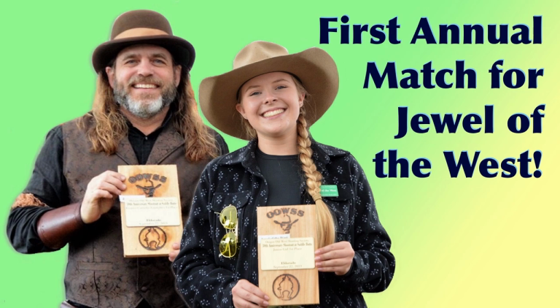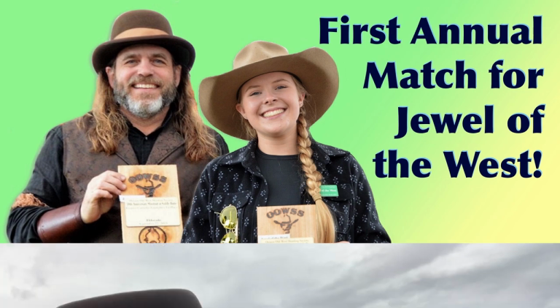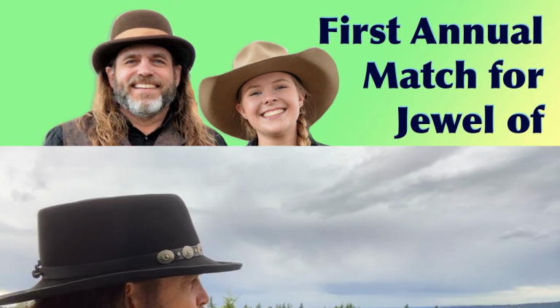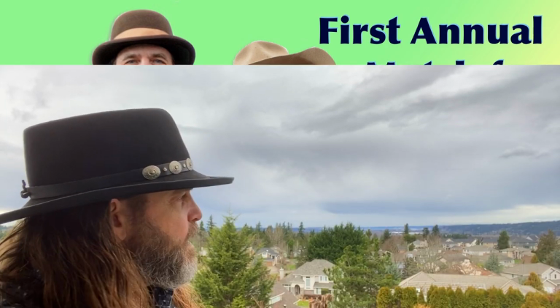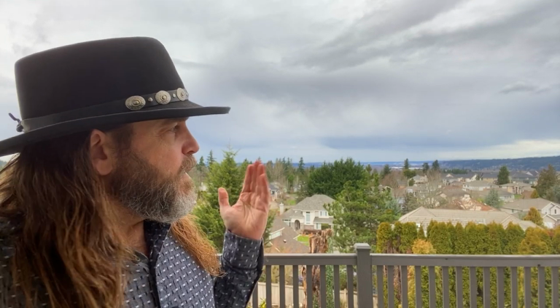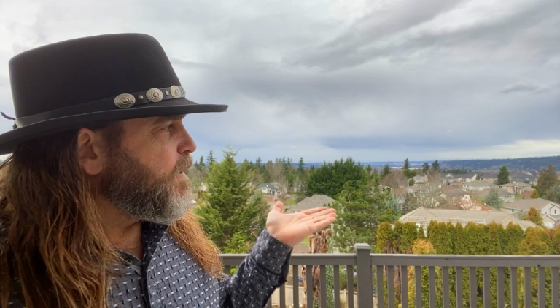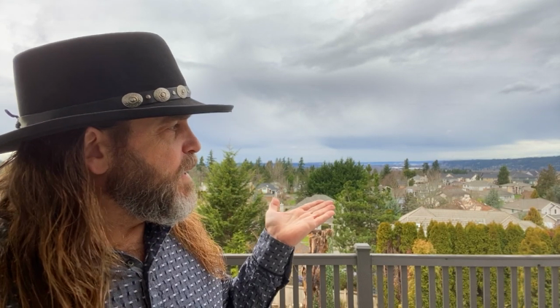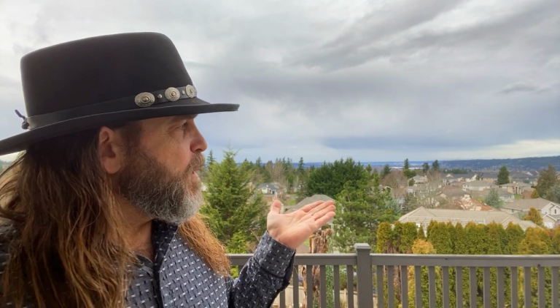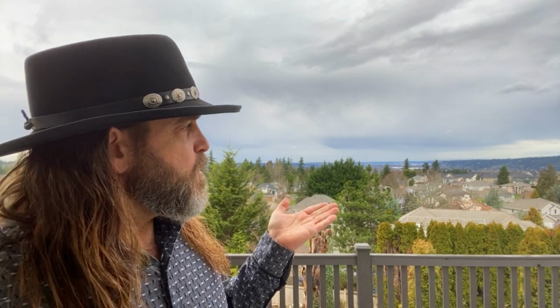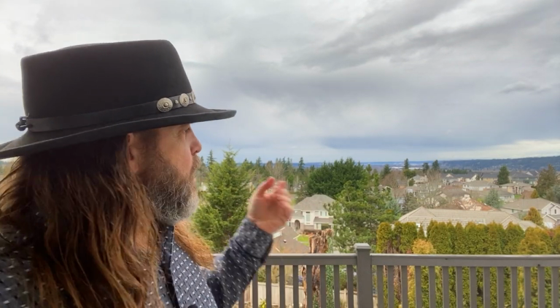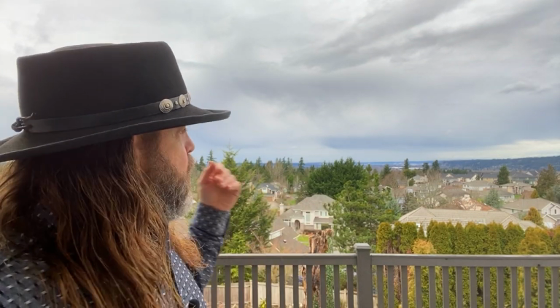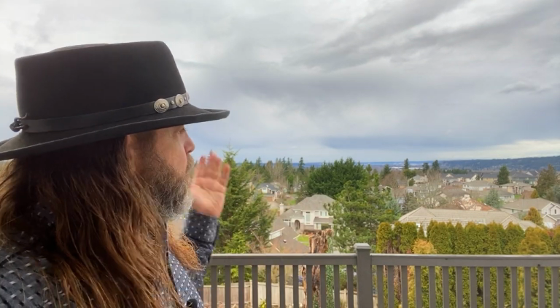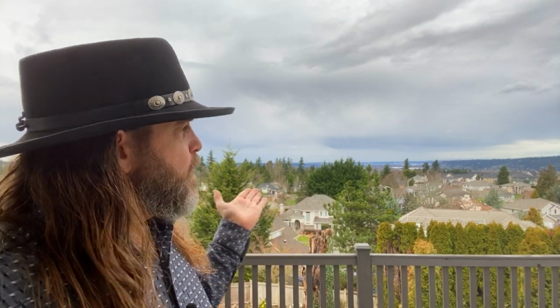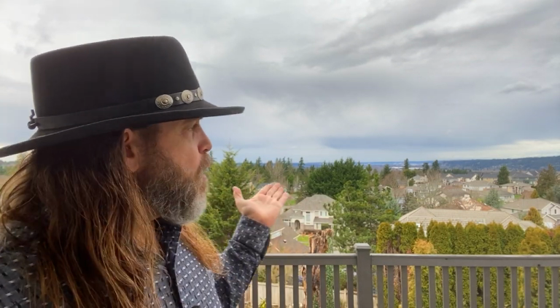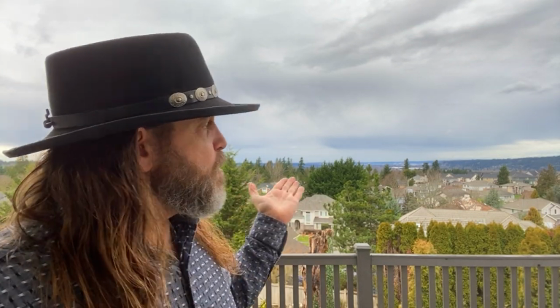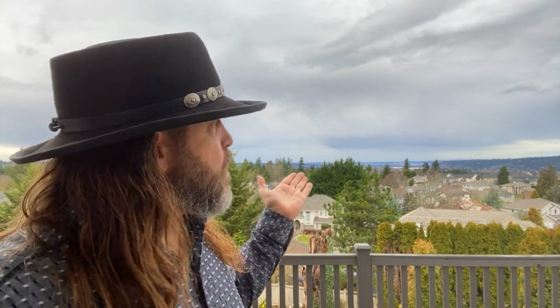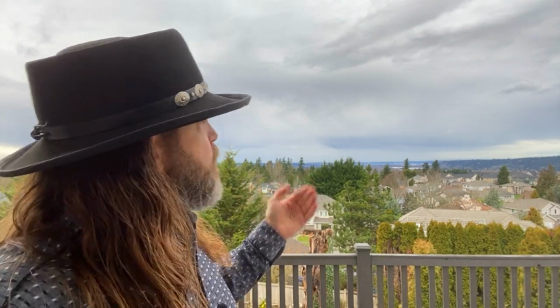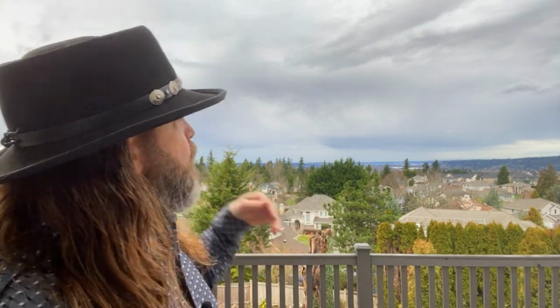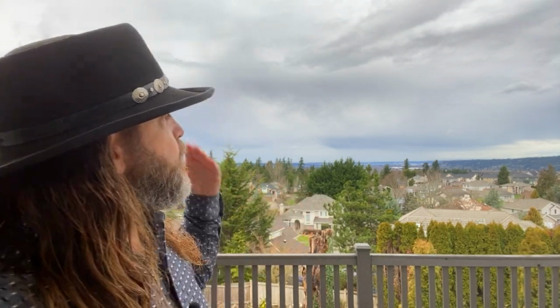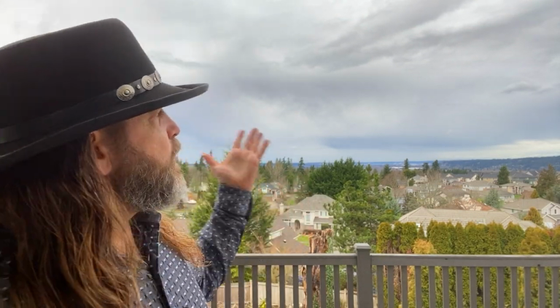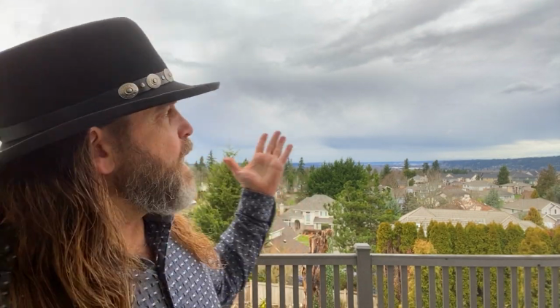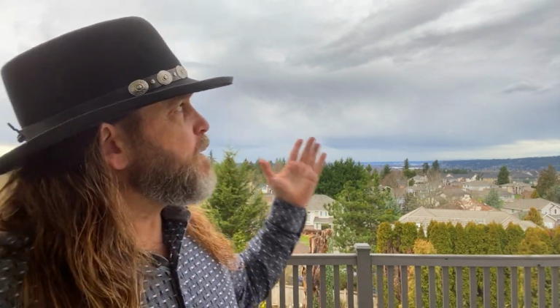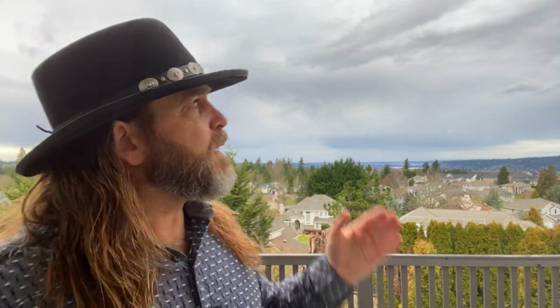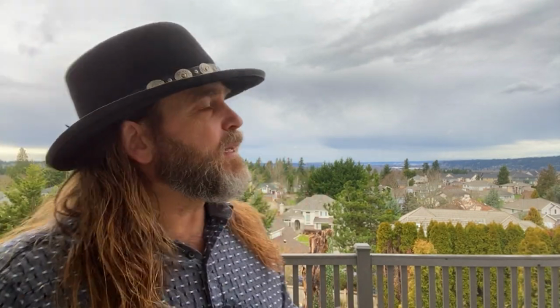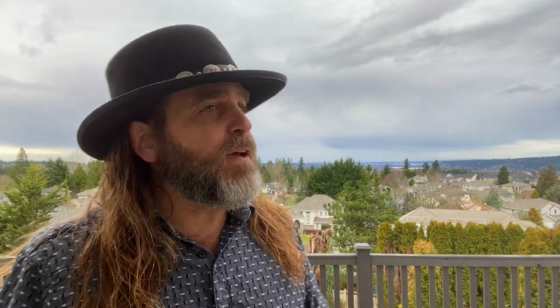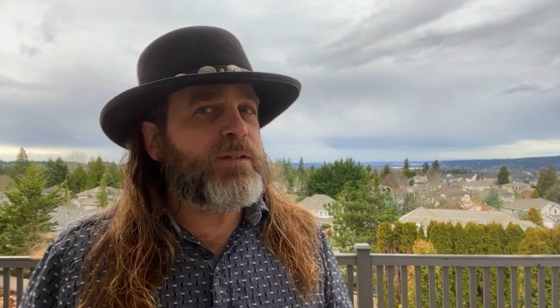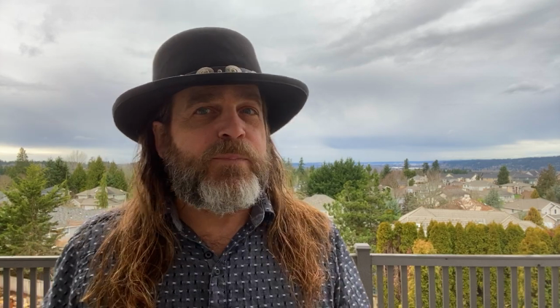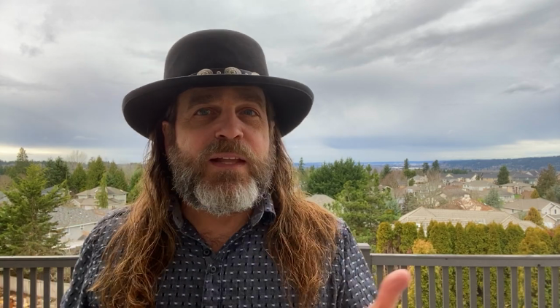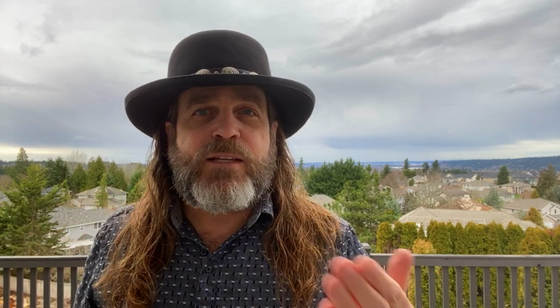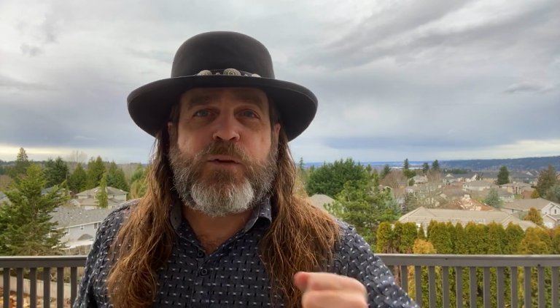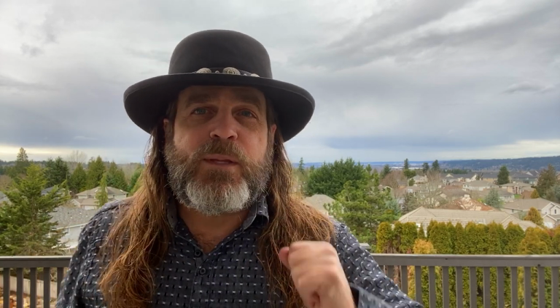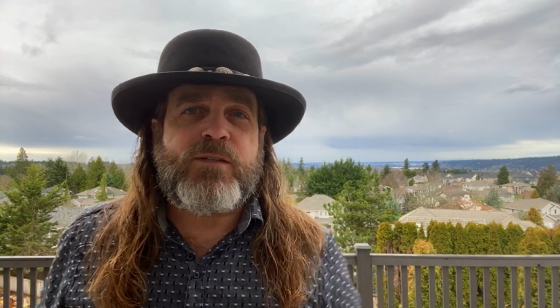Okay, leaf blowers are gone, garbage trucks are gone, got a little light left, let's film this.